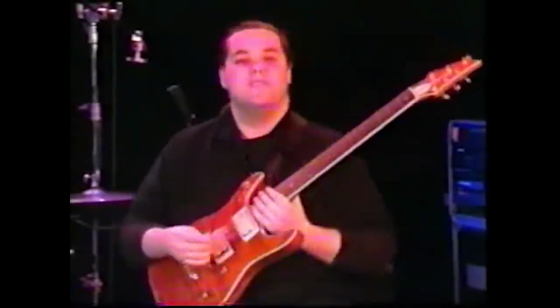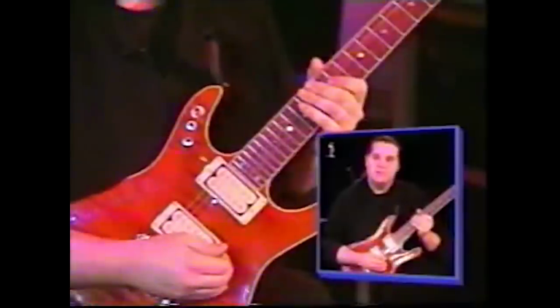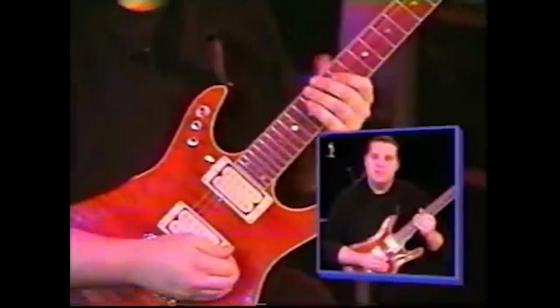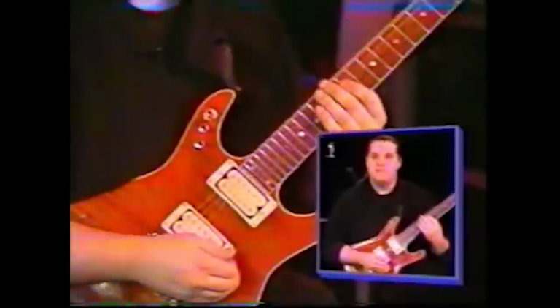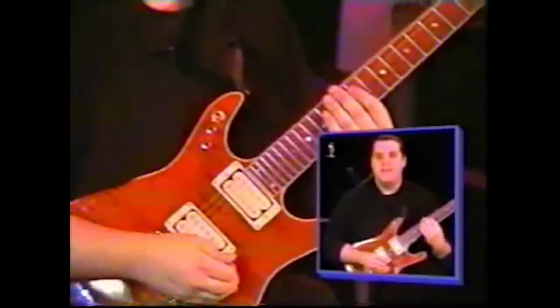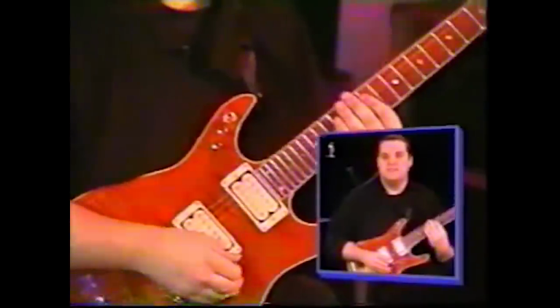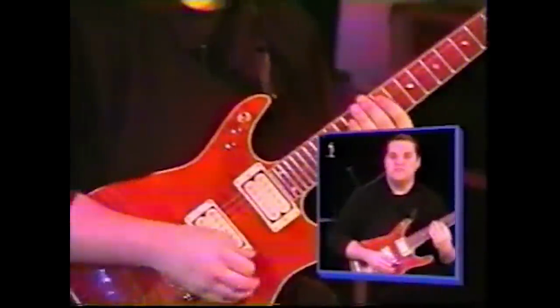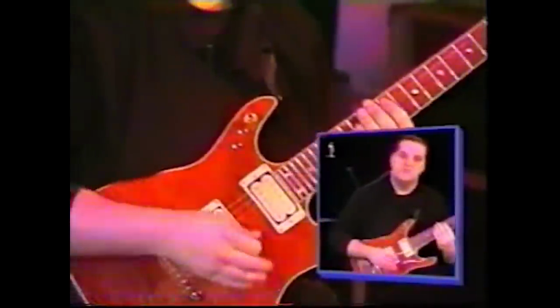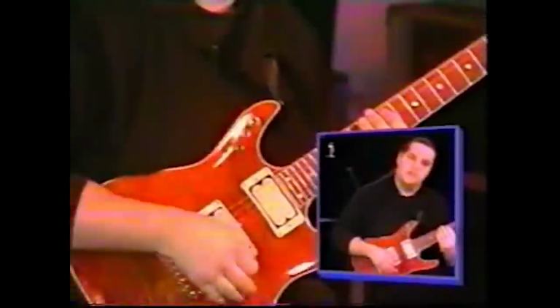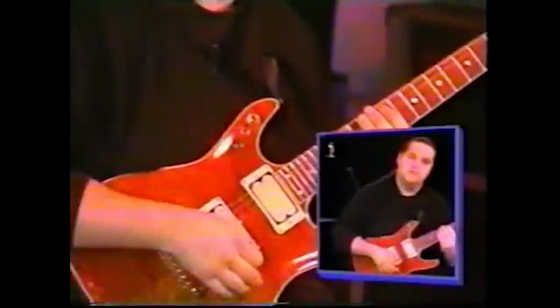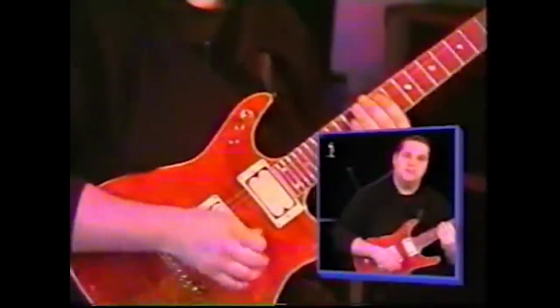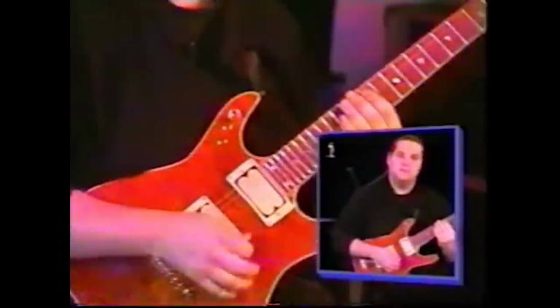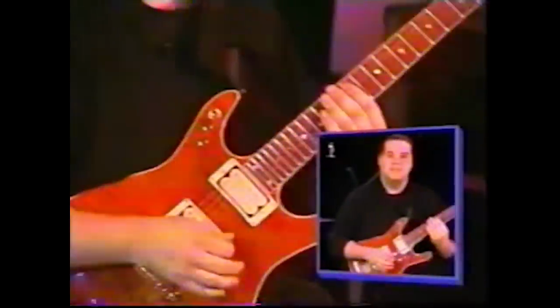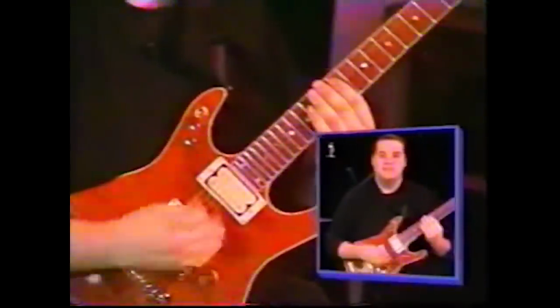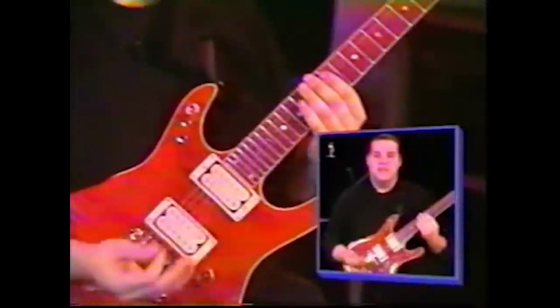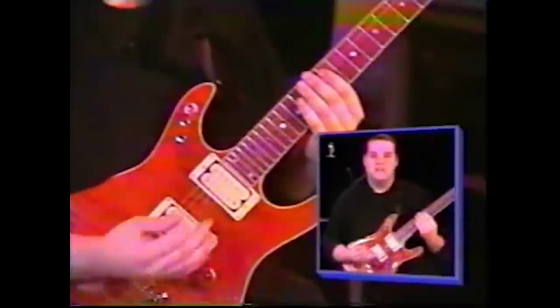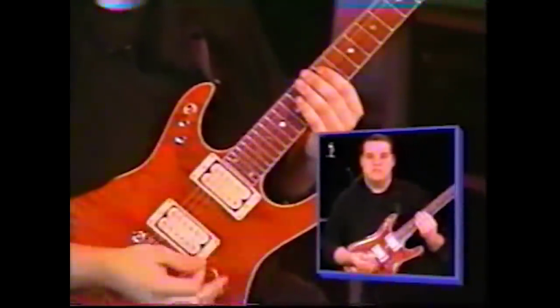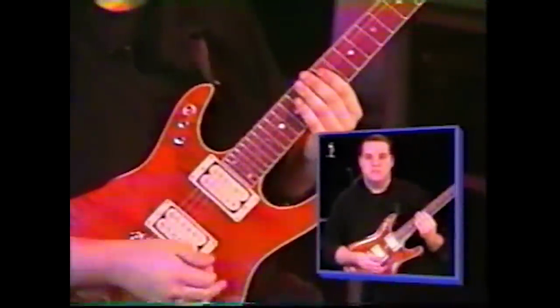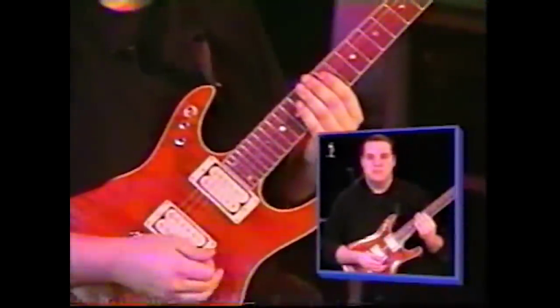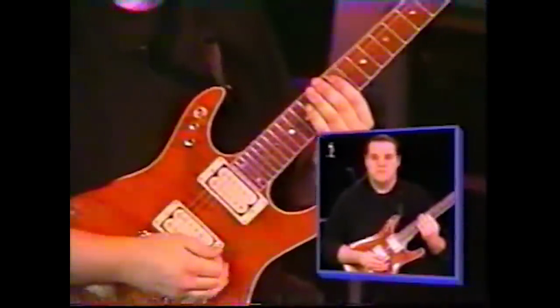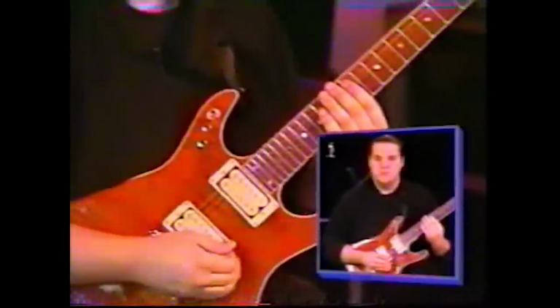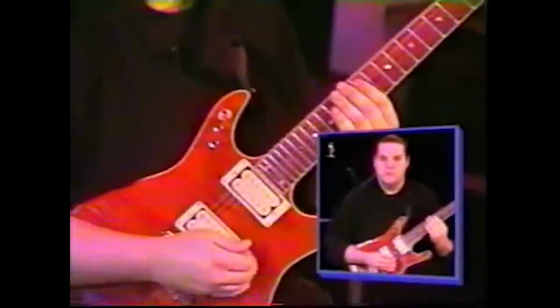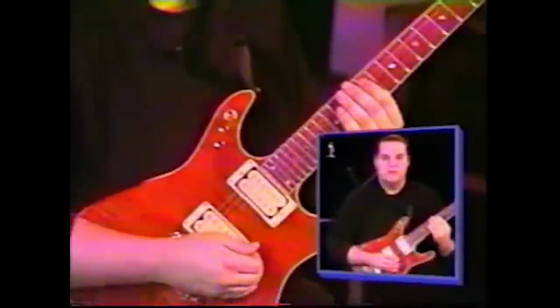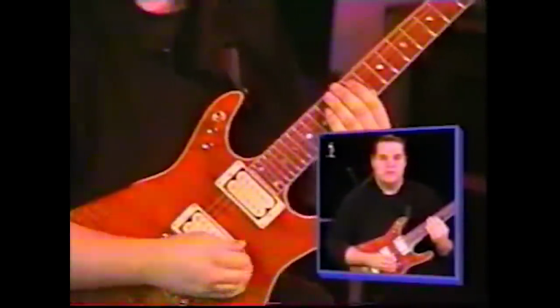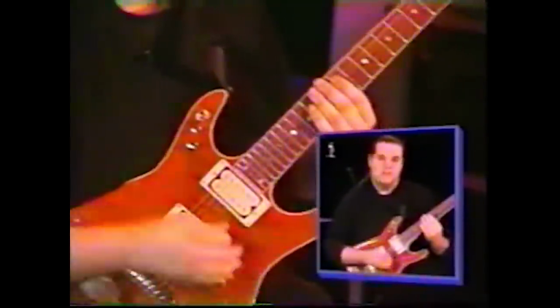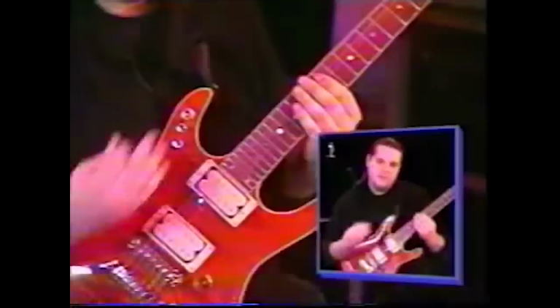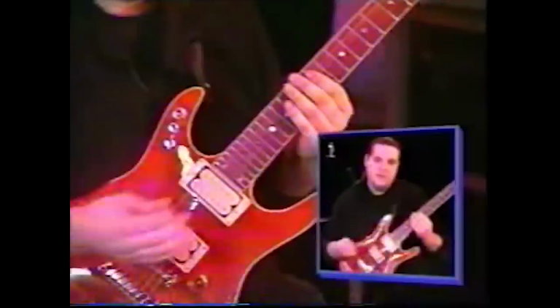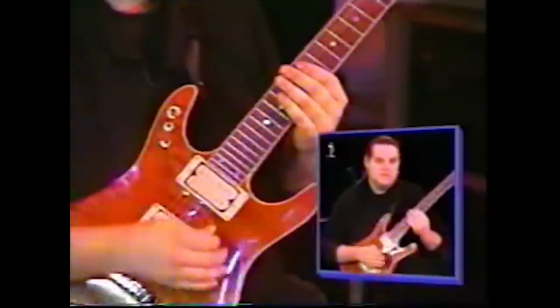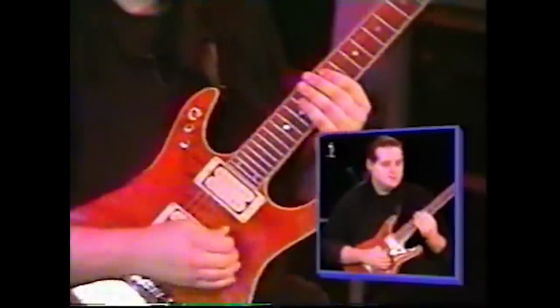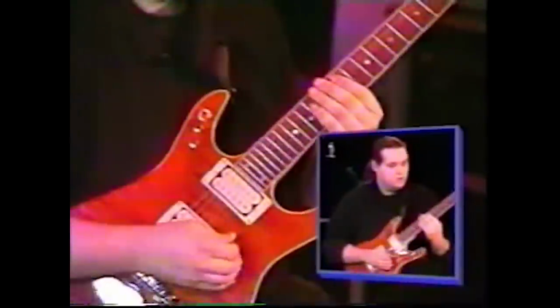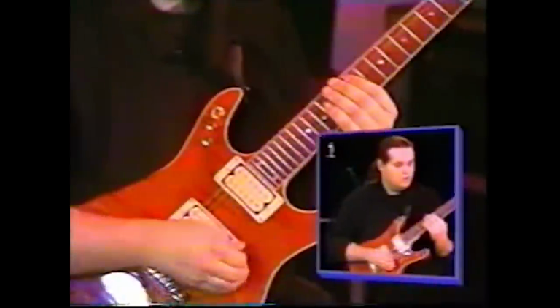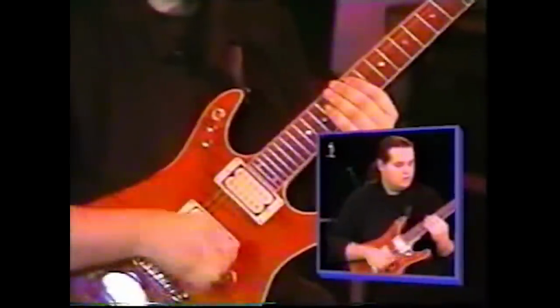I'm going to play it fast first so that you'll be able to identify it from the song, and then I'll do it slow for you.